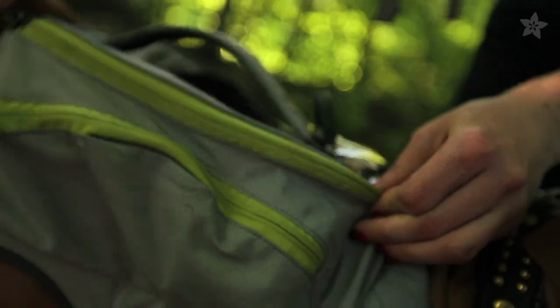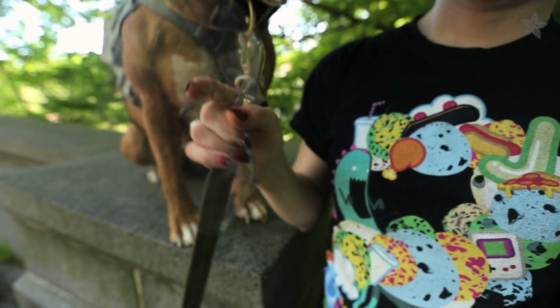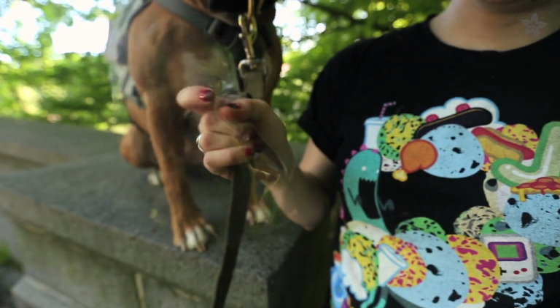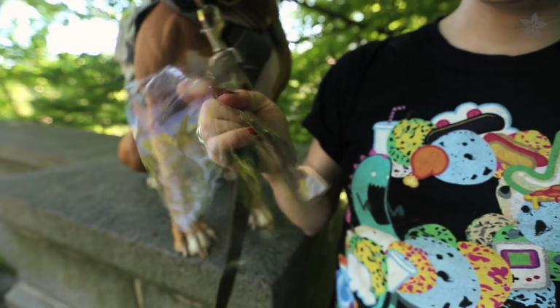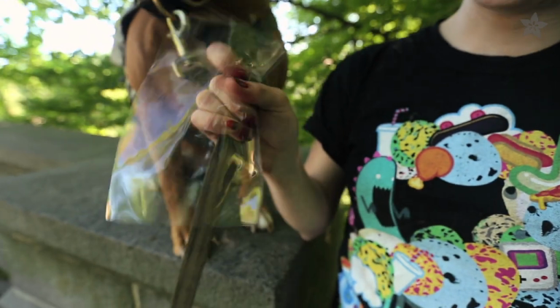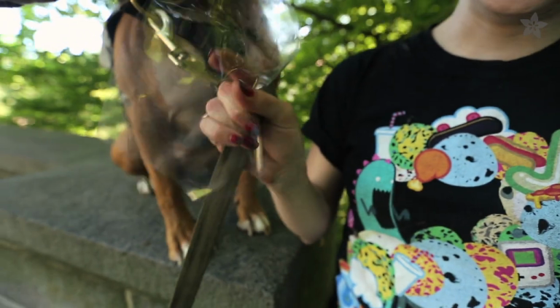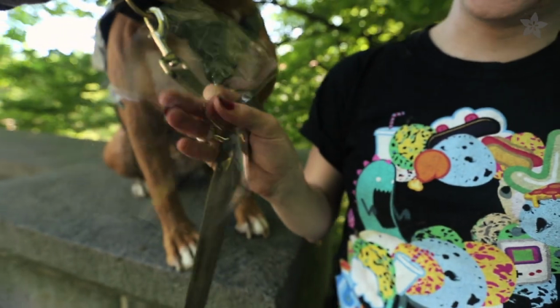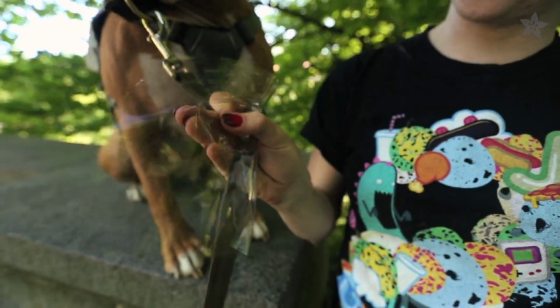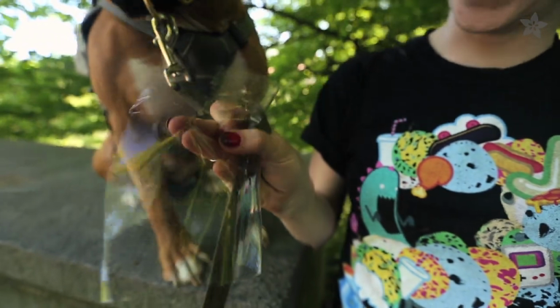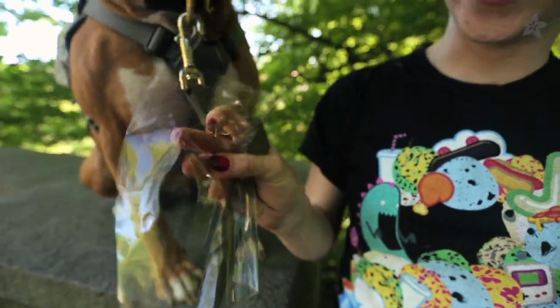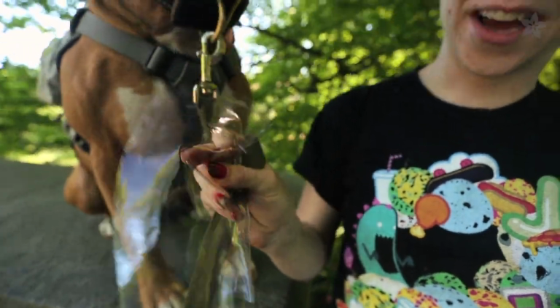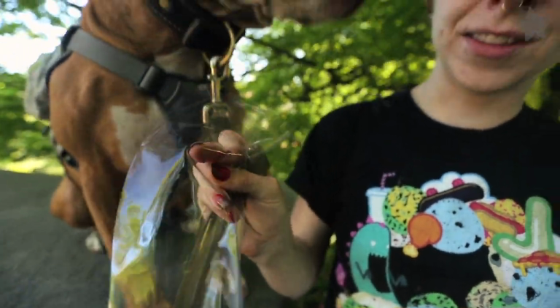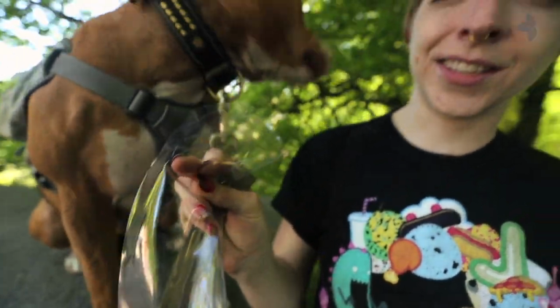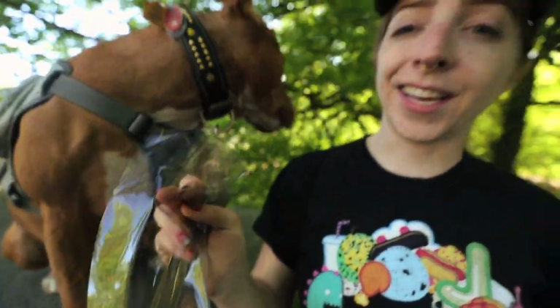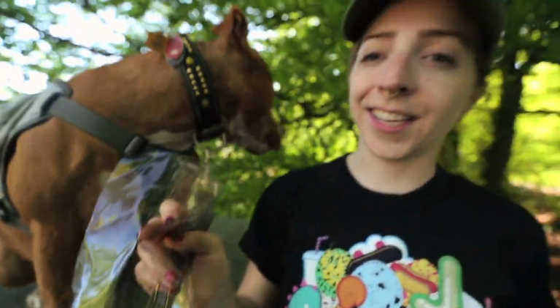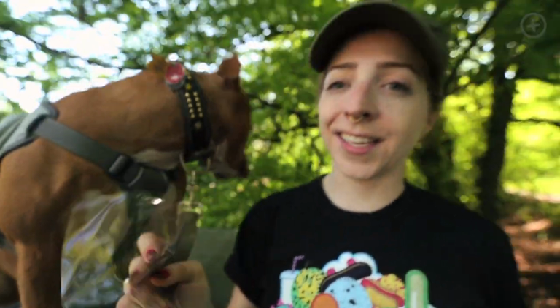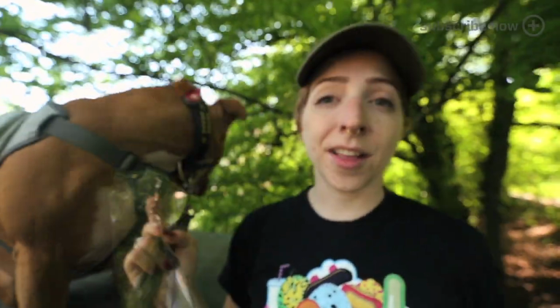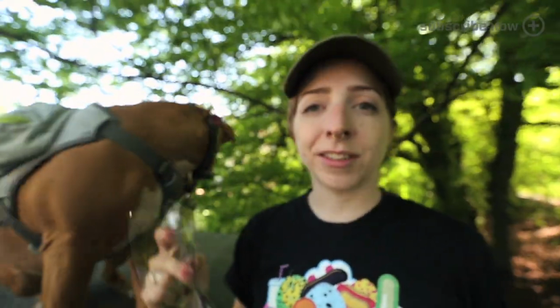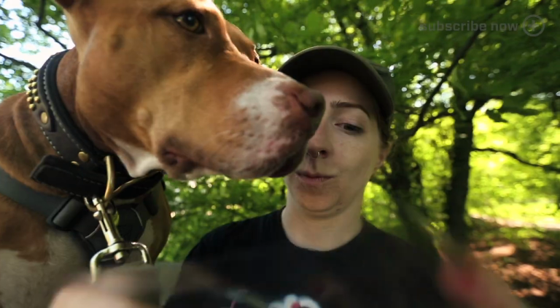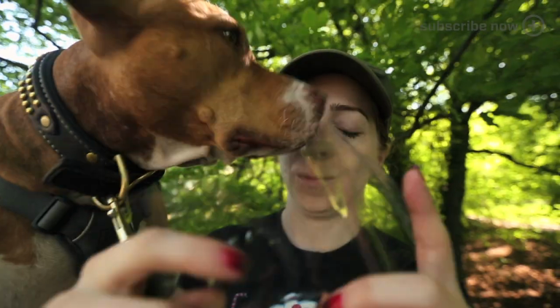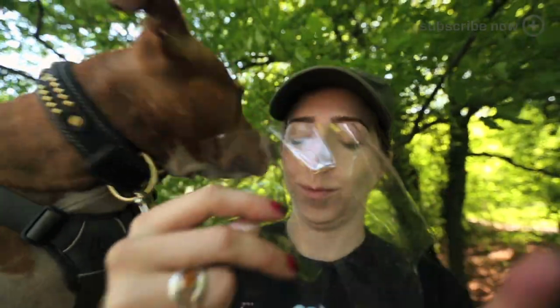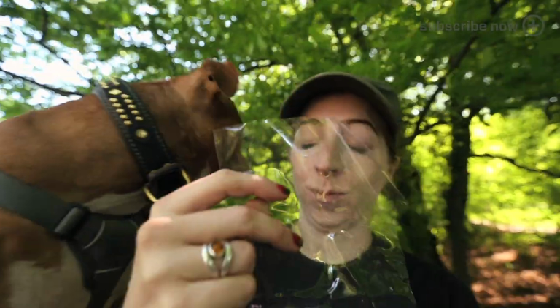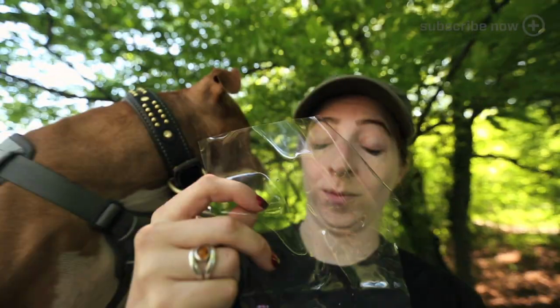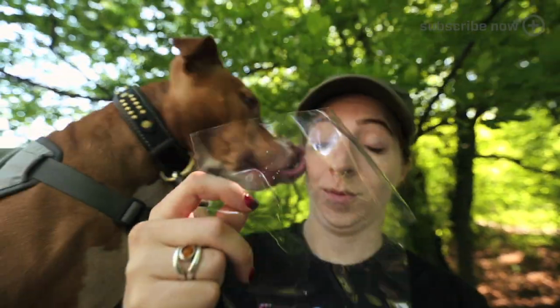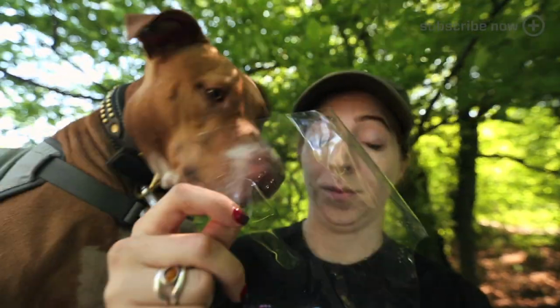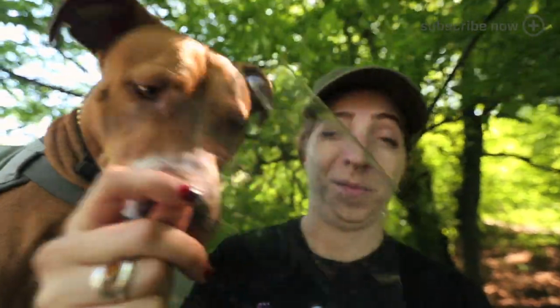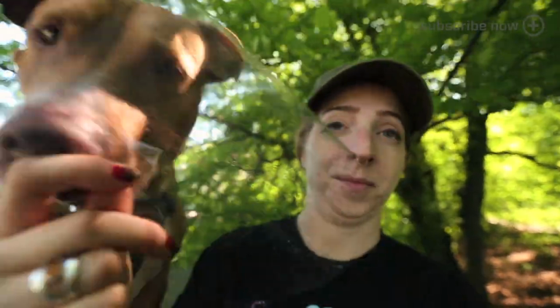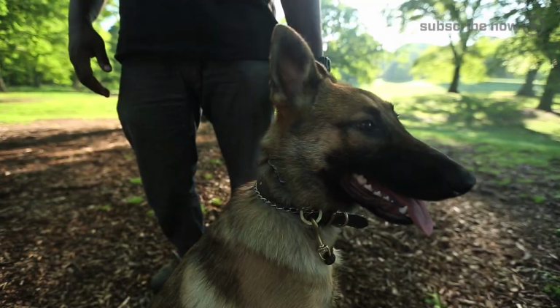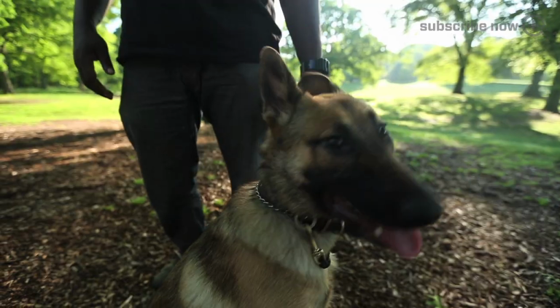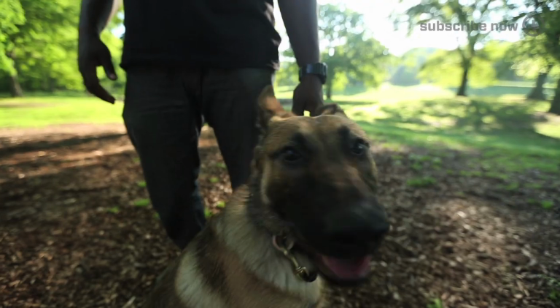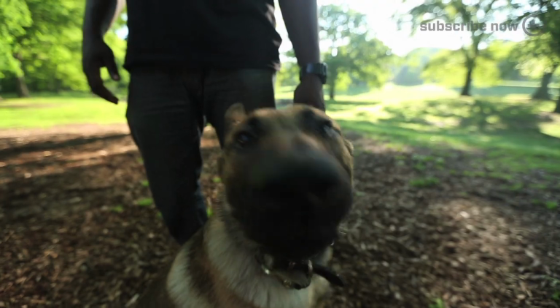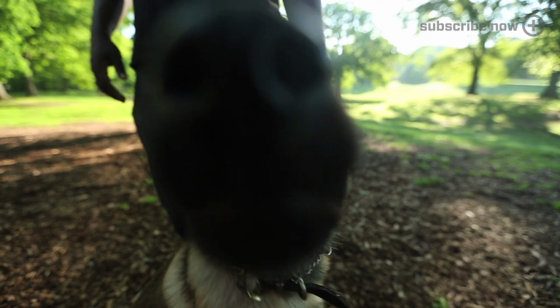I used a scrap piece of clear vinyl to cover the circuit in case Olive runs through some wet grass or encounters a slobbery friend.